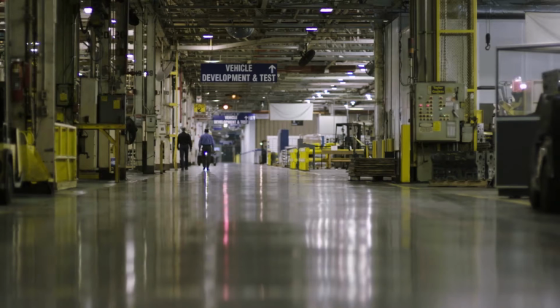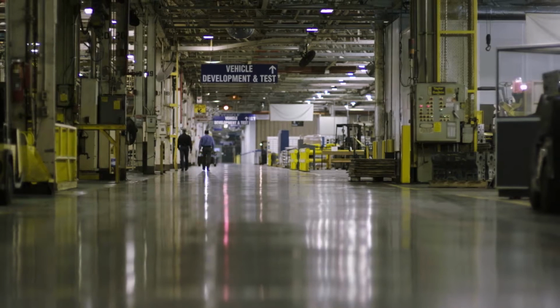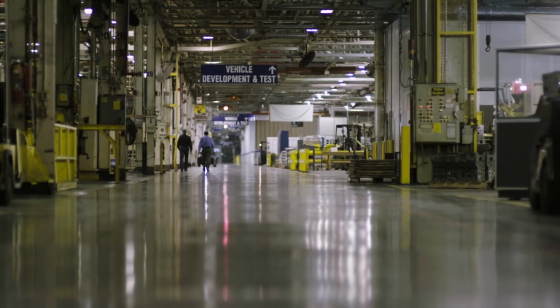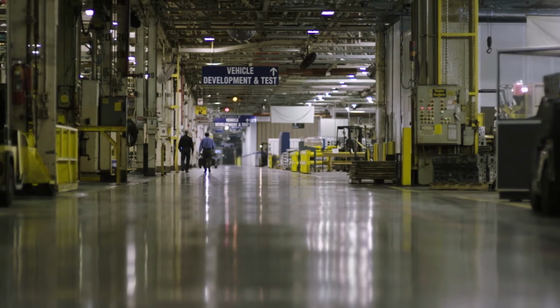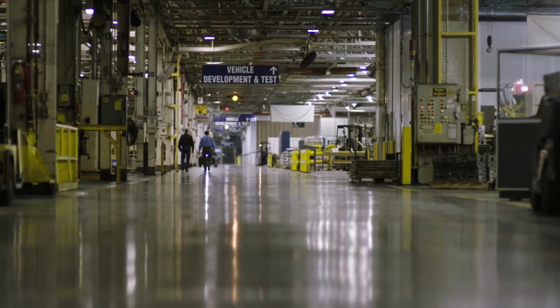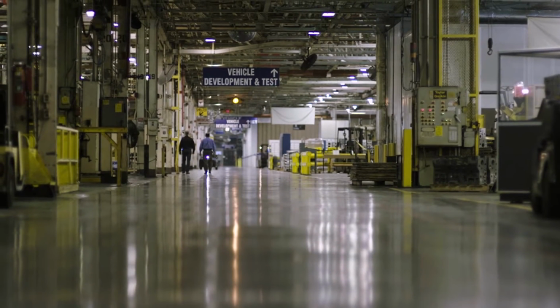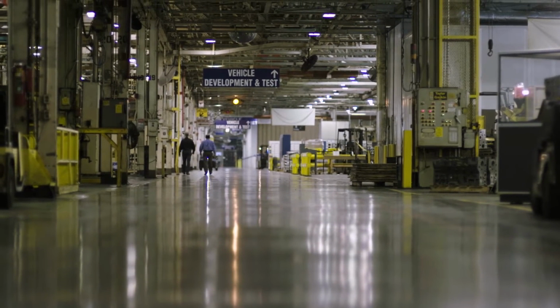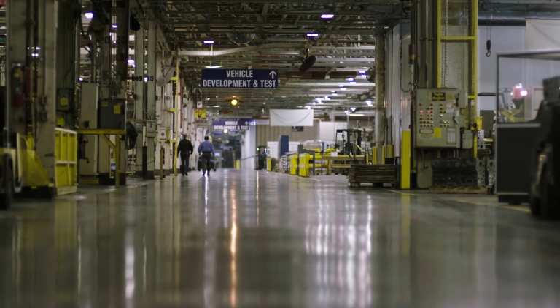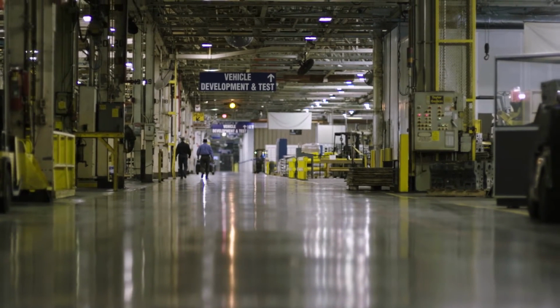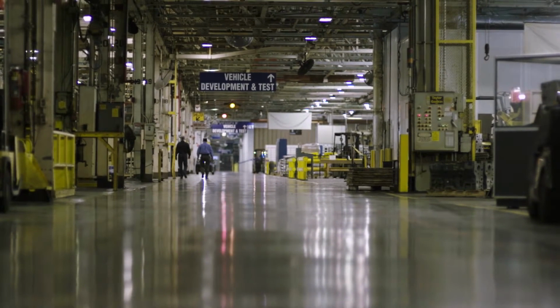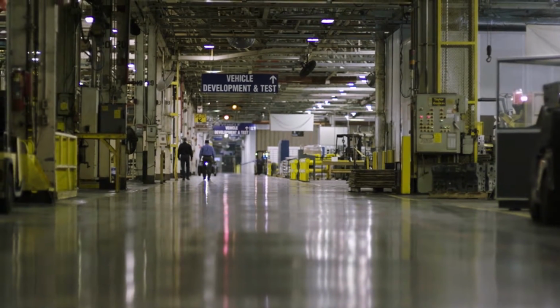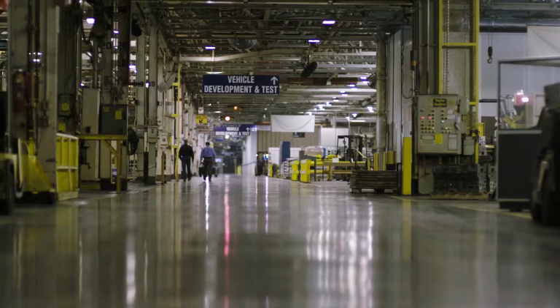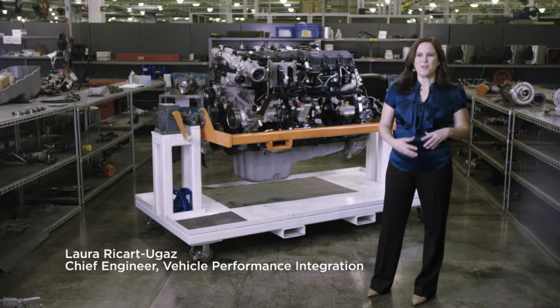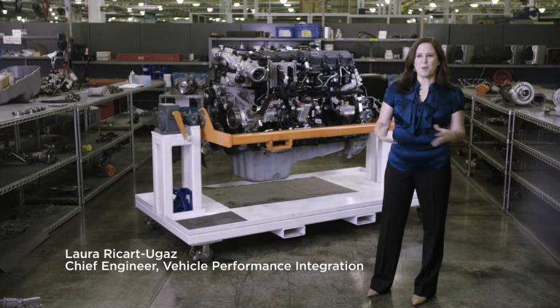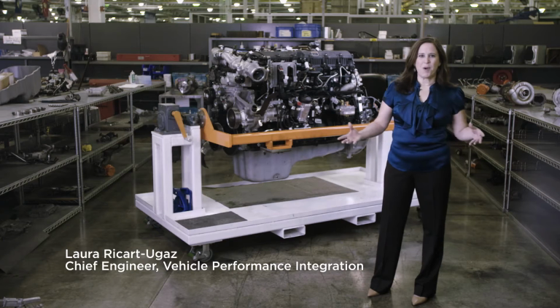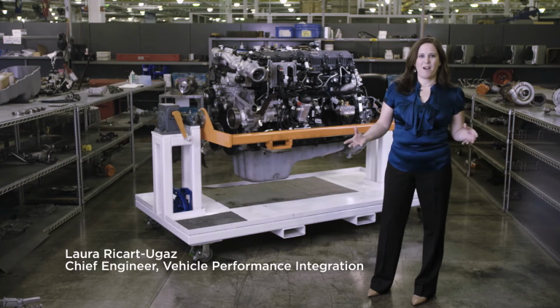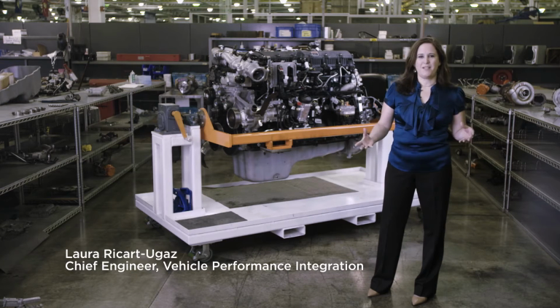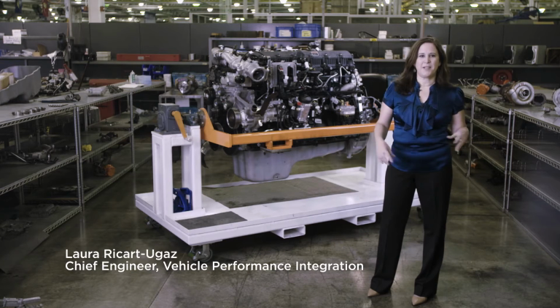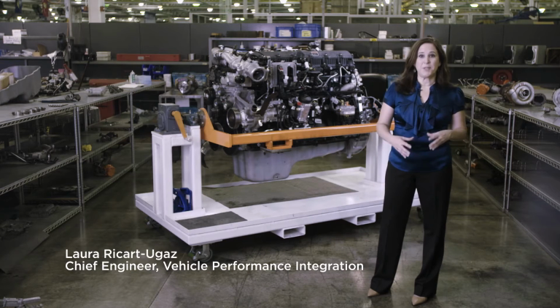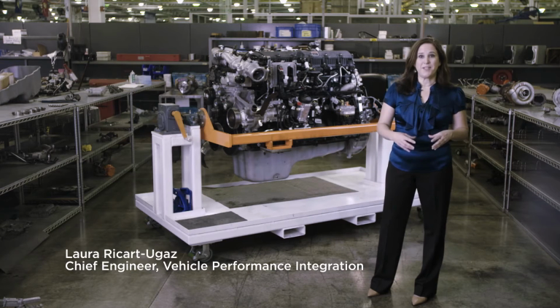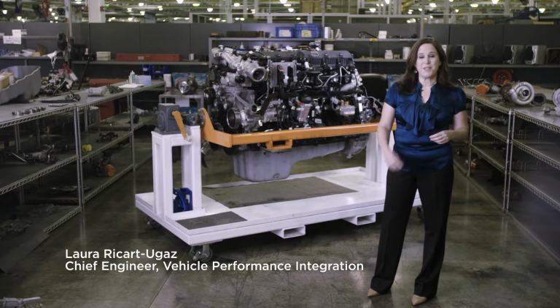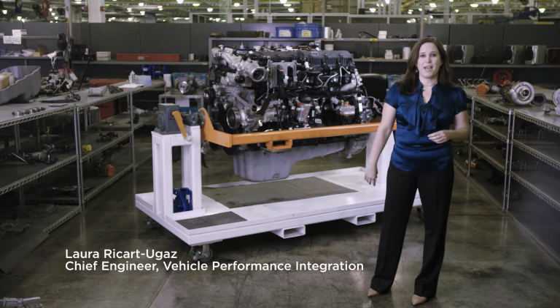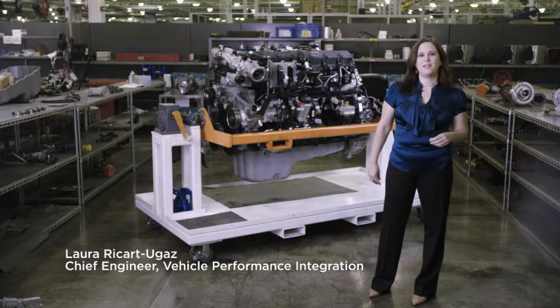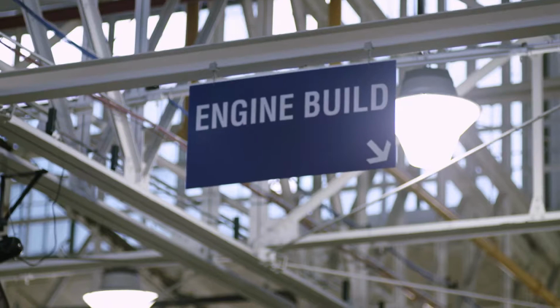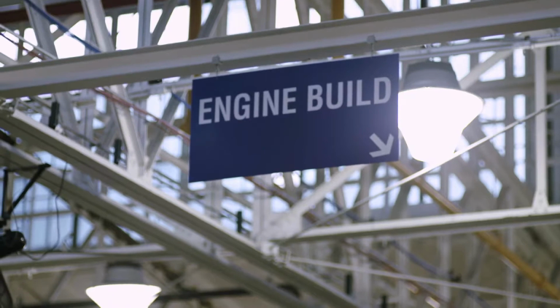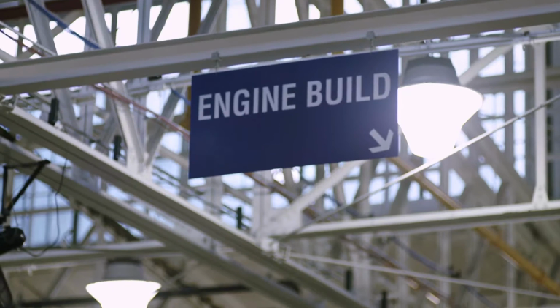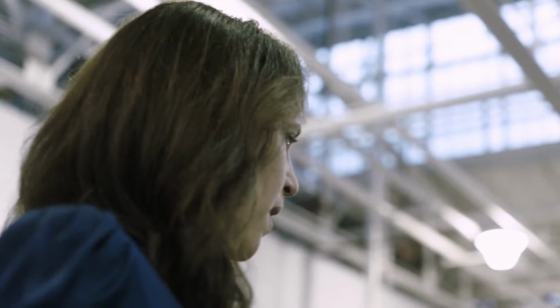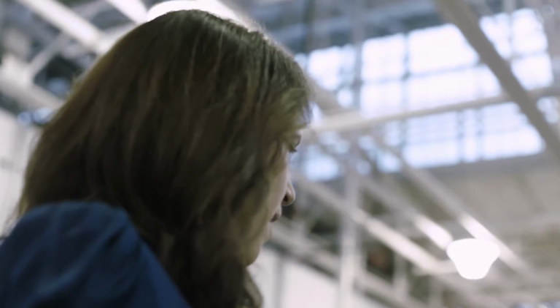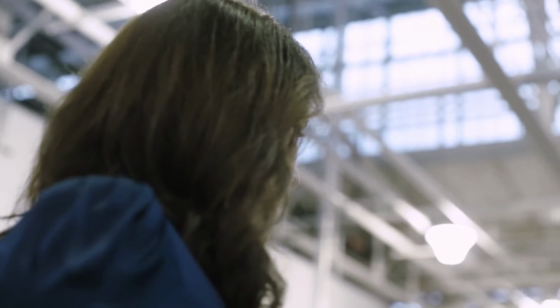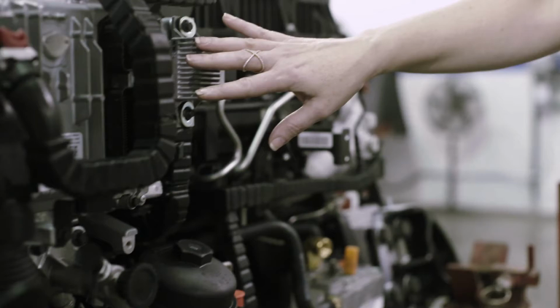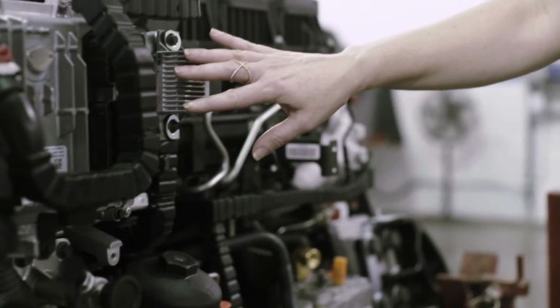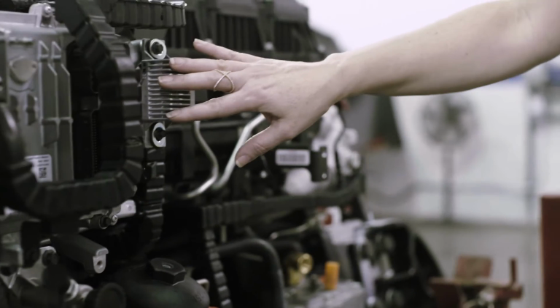So we are in Melrose Park, Illinois. This is where our technical center is at. This is where the products come to life.